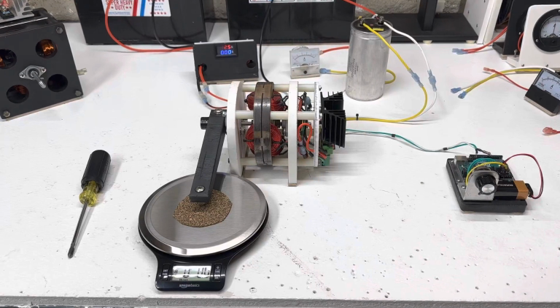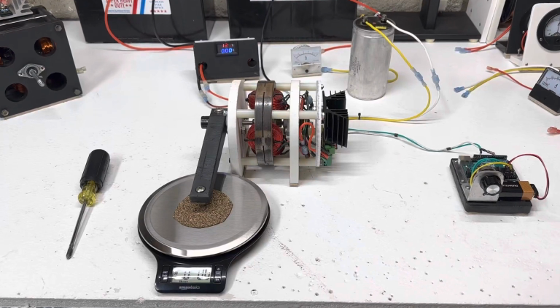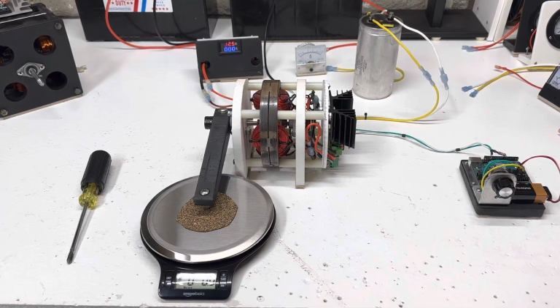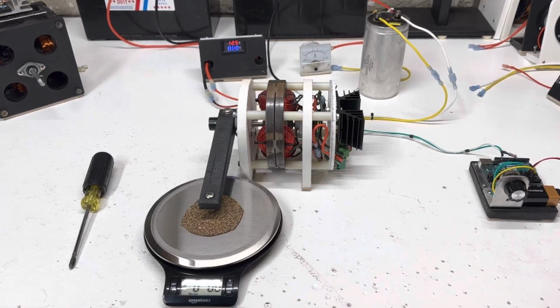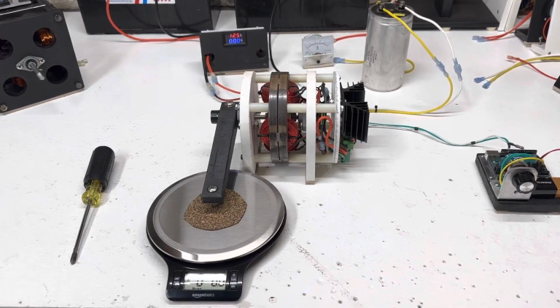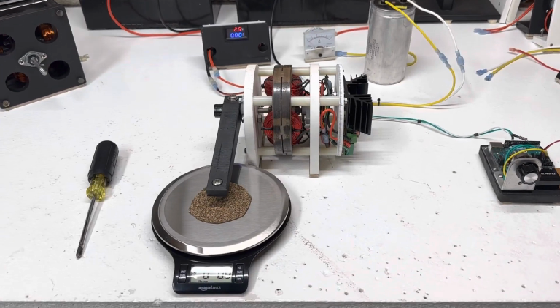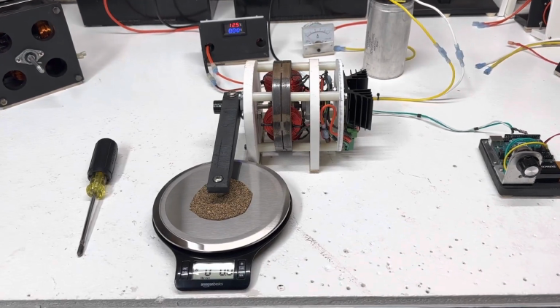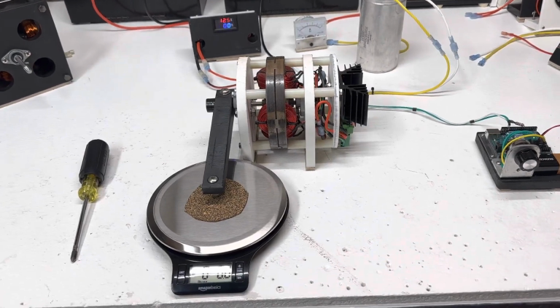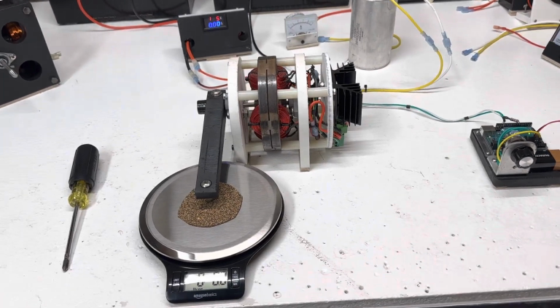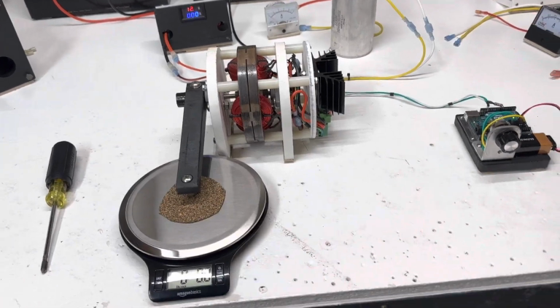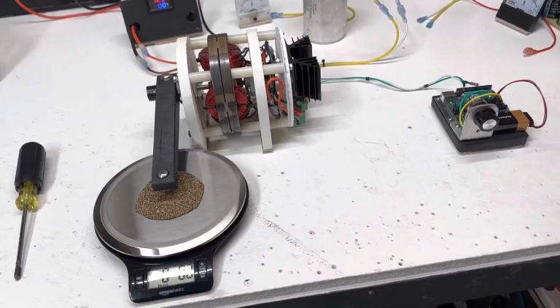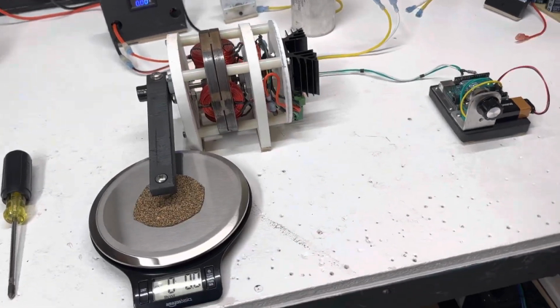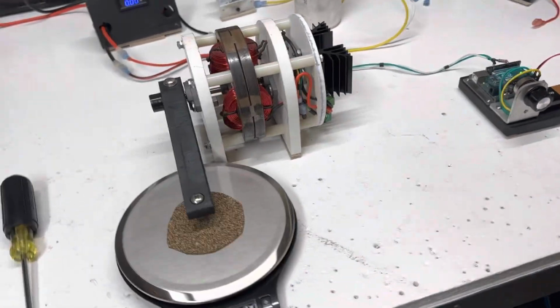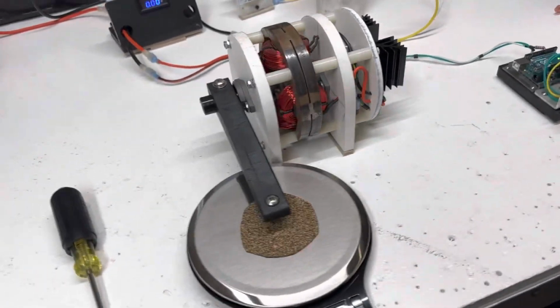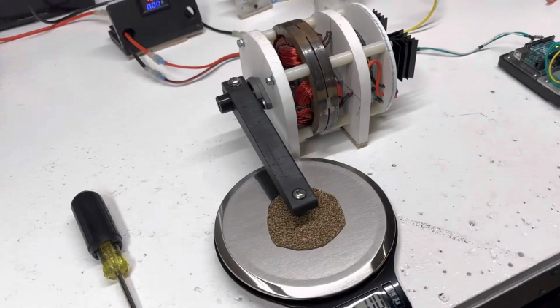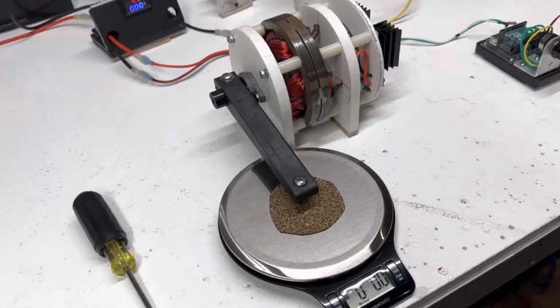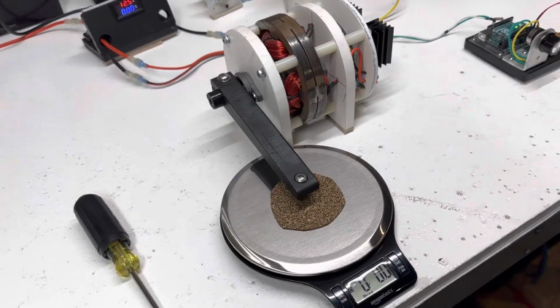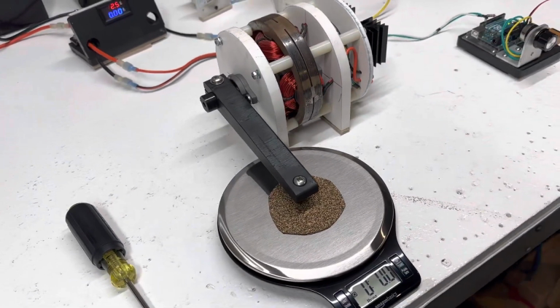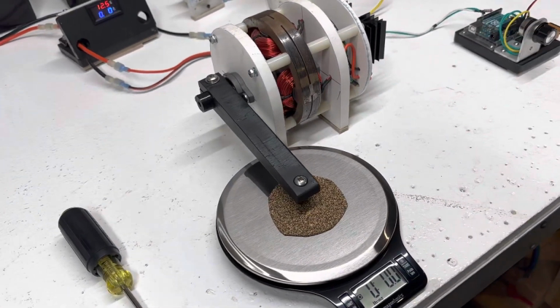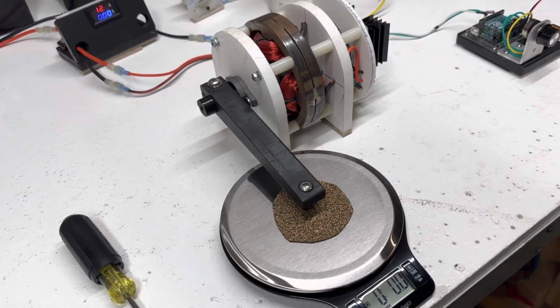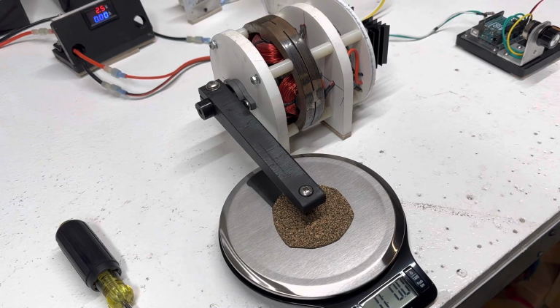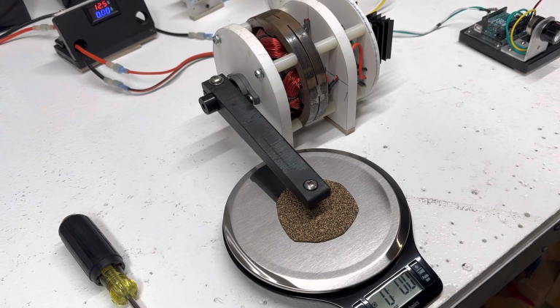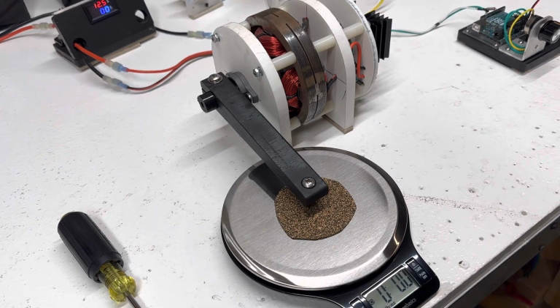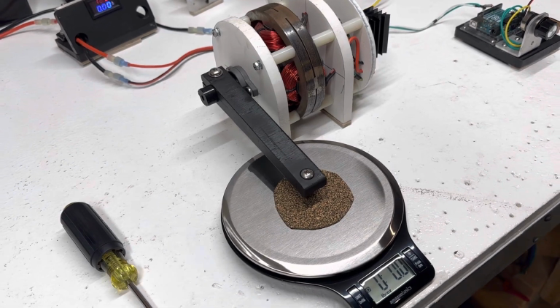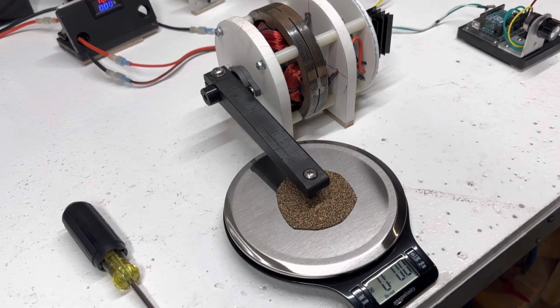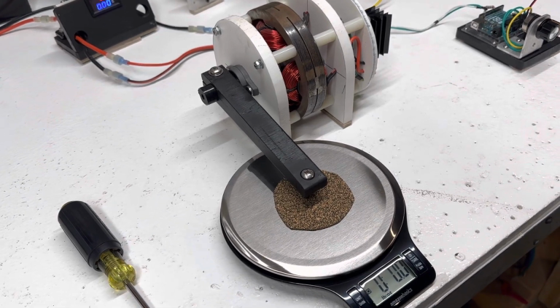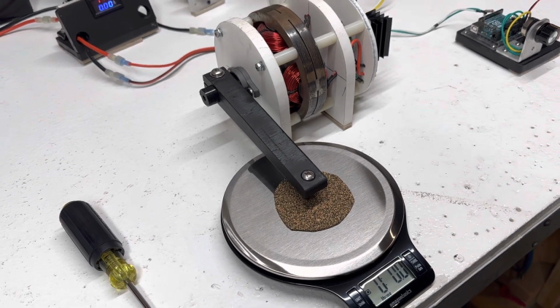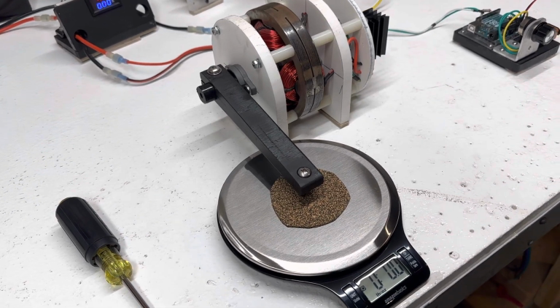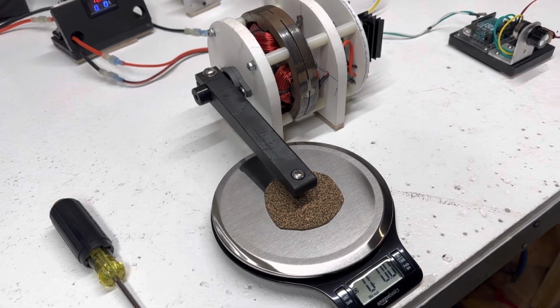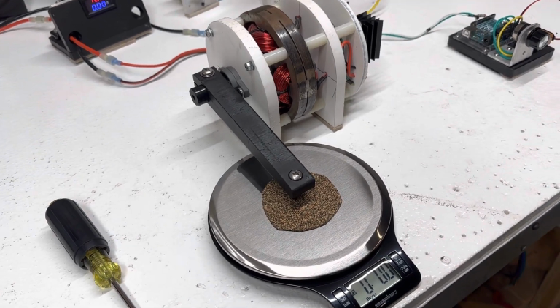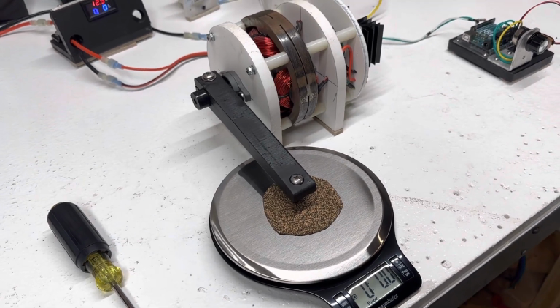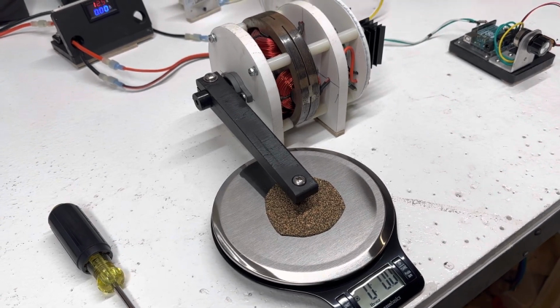Hey guys, welcome to my channel. Tonight's just a little sneak peek at what I'm going to be testing here with most of these motors.